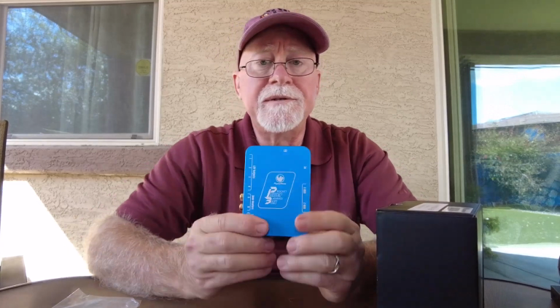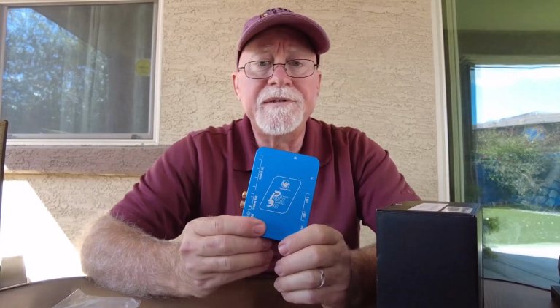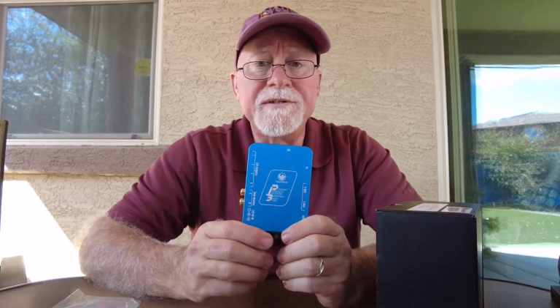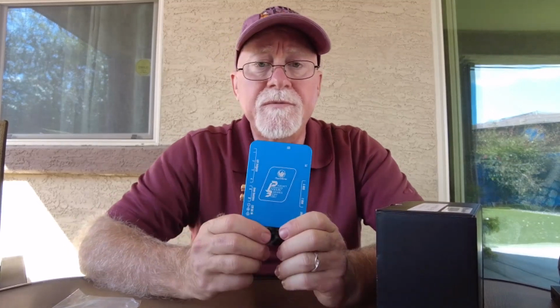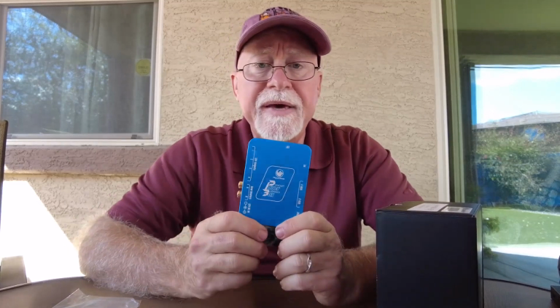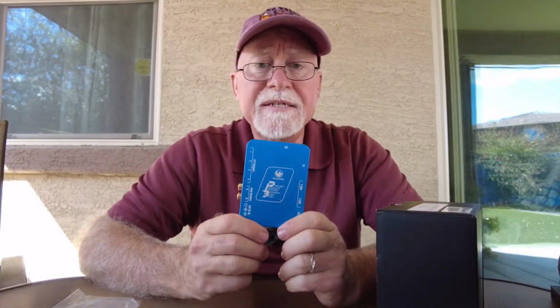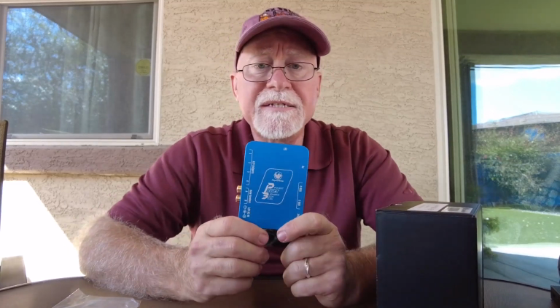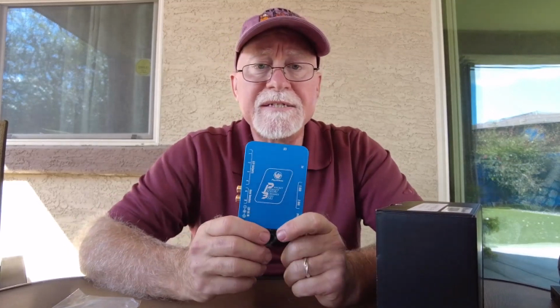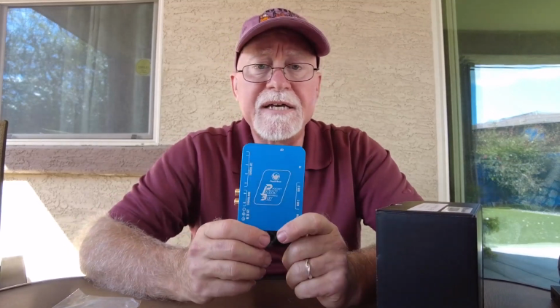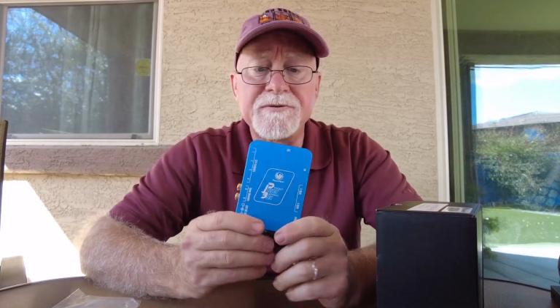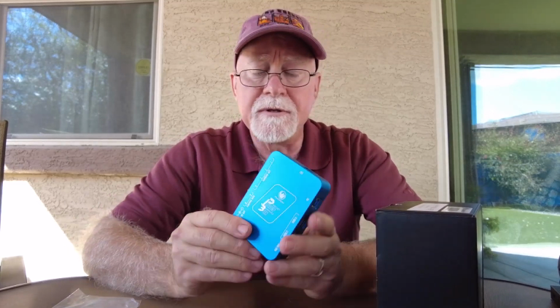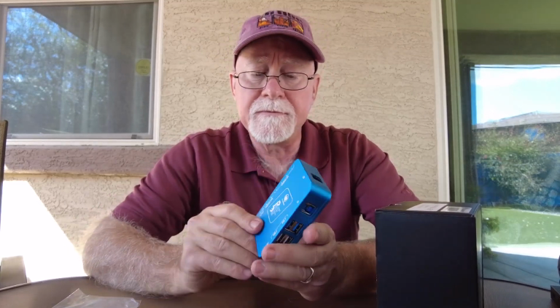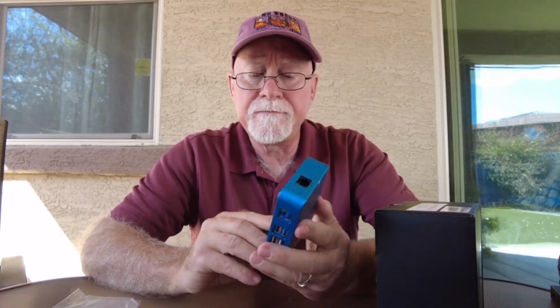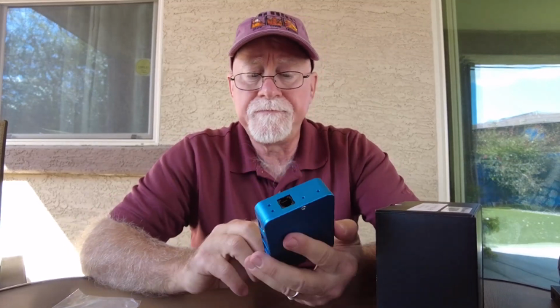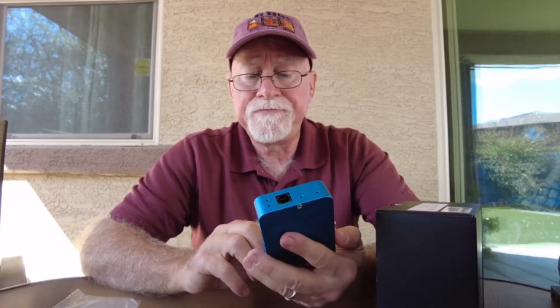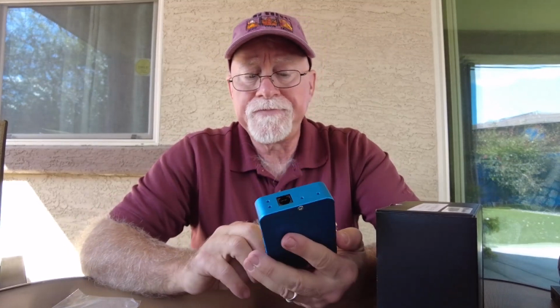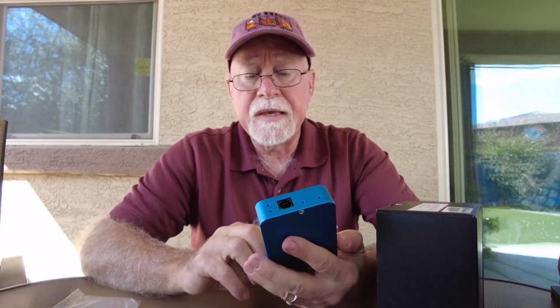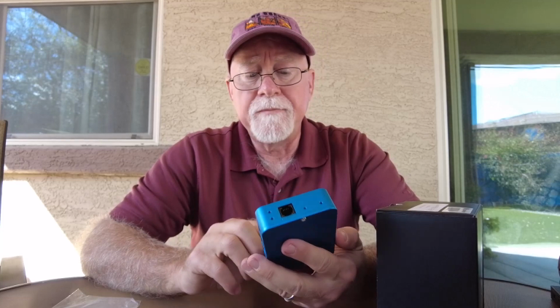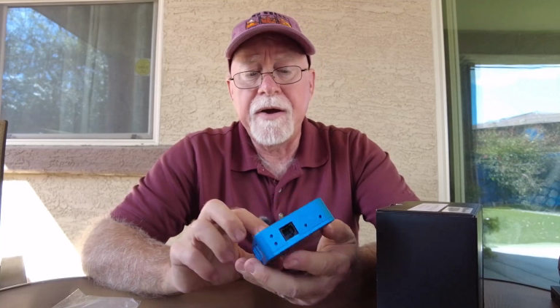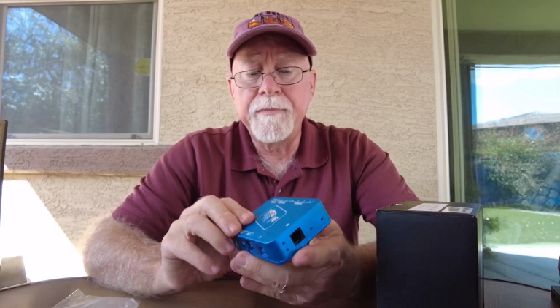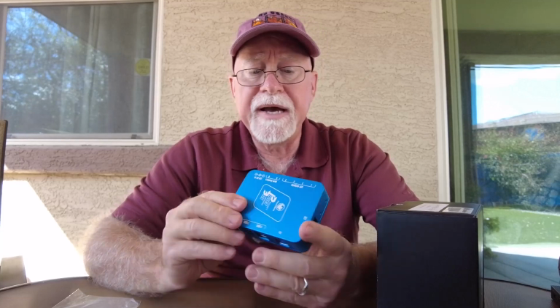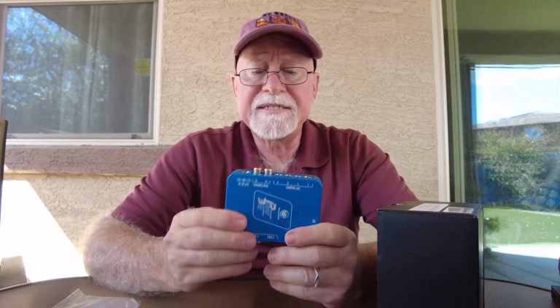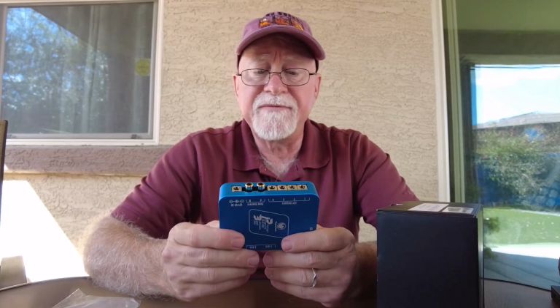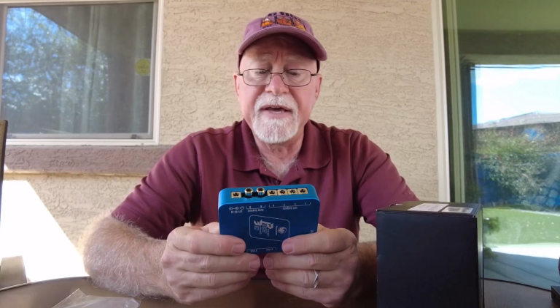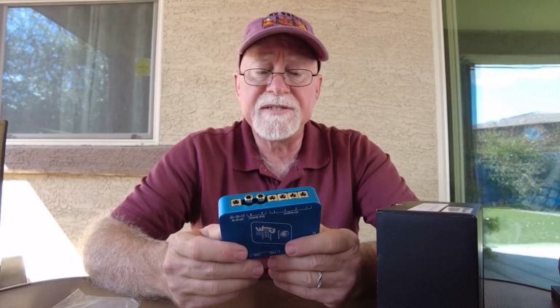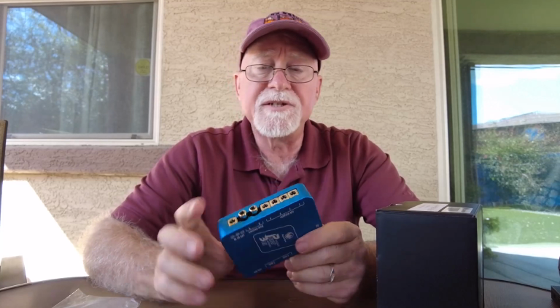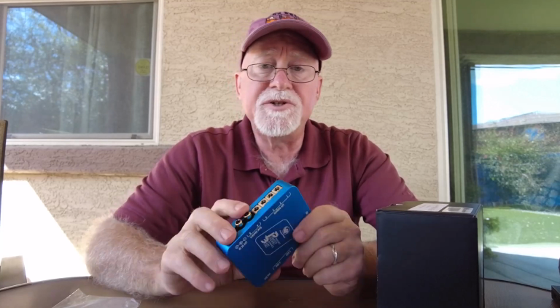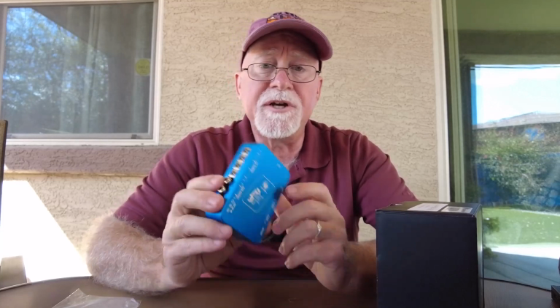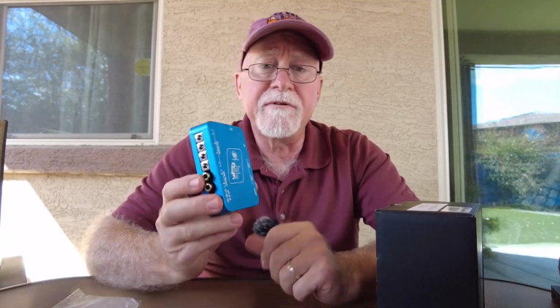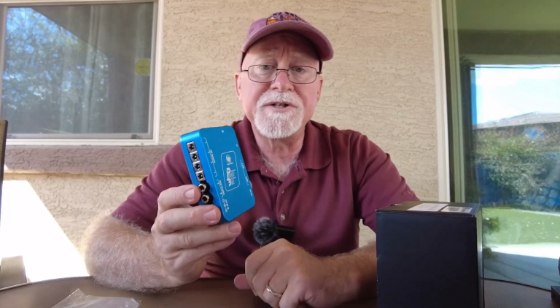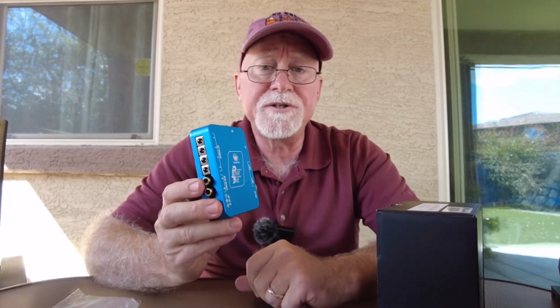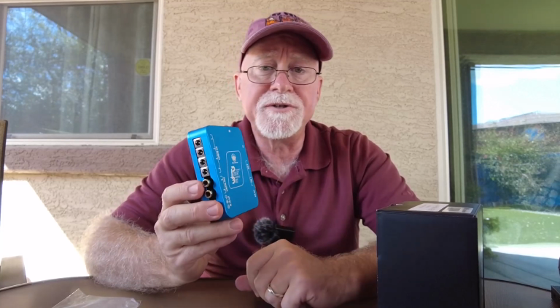So that's the Pegasus Astro Power Box Advanced Generation 2.